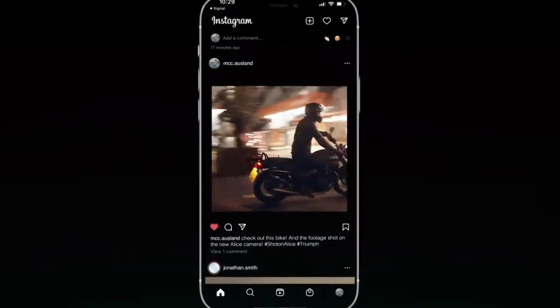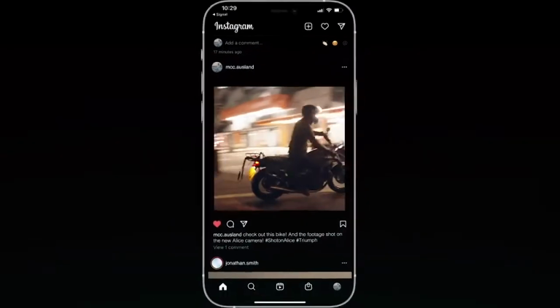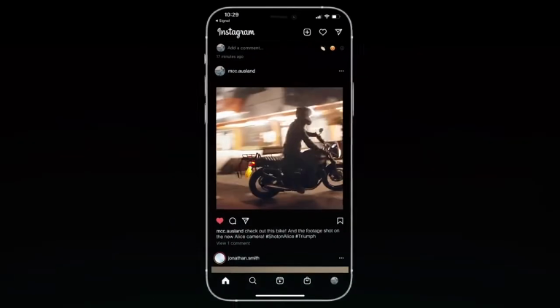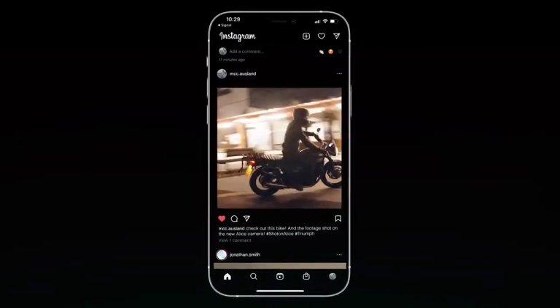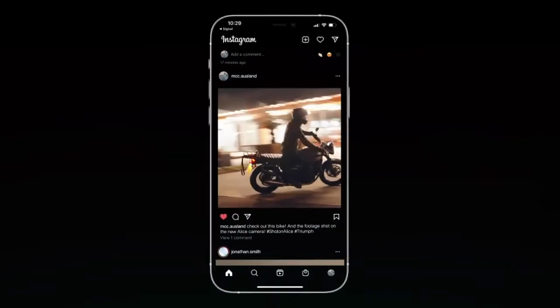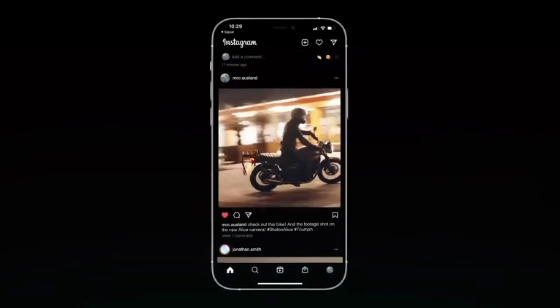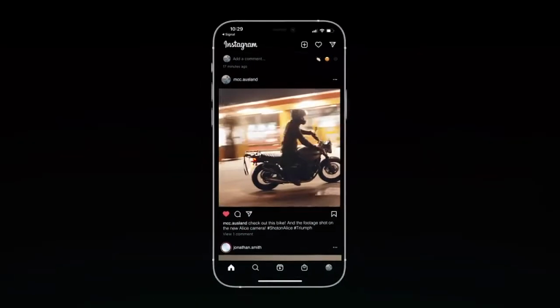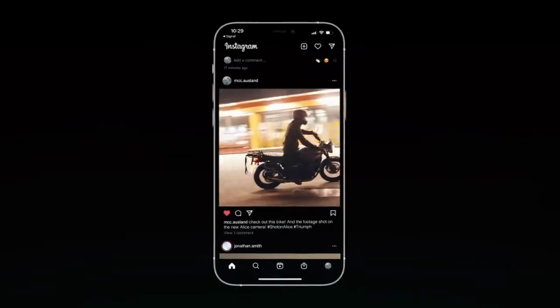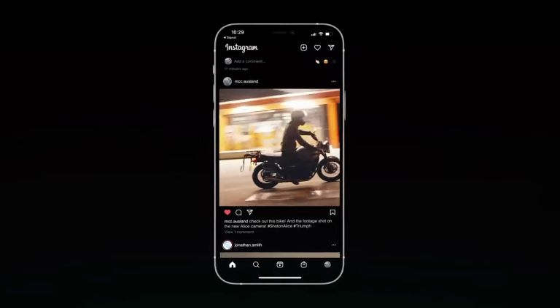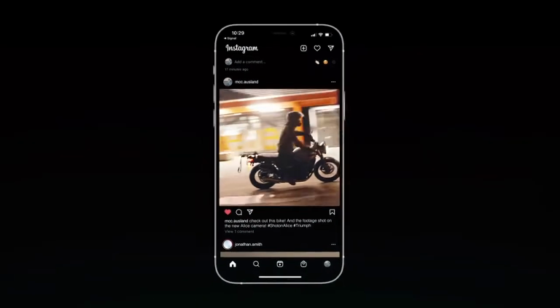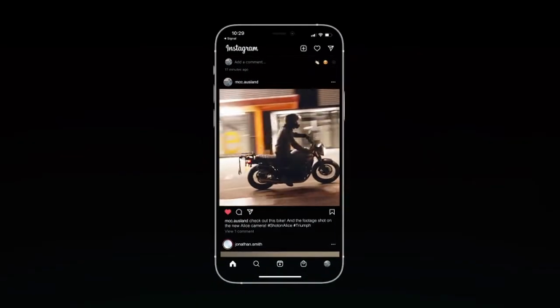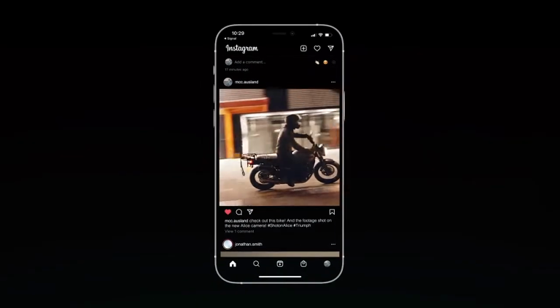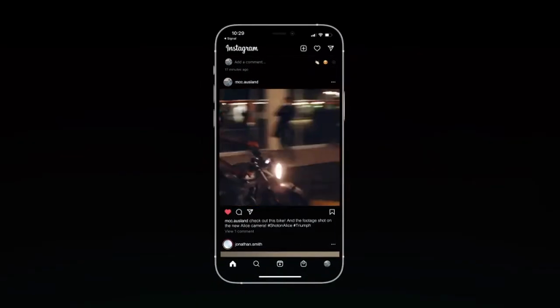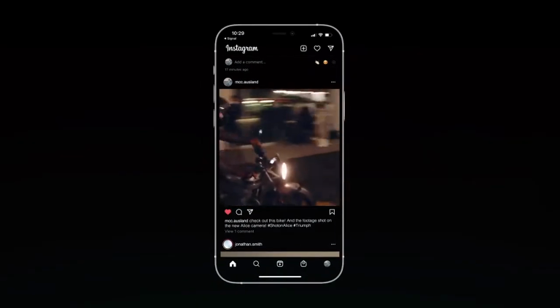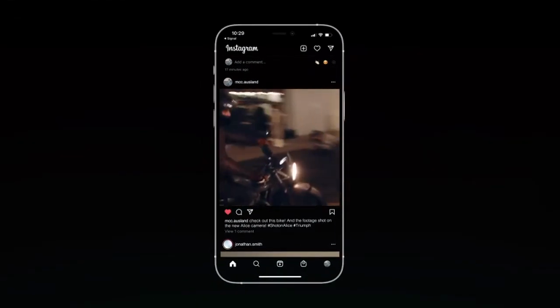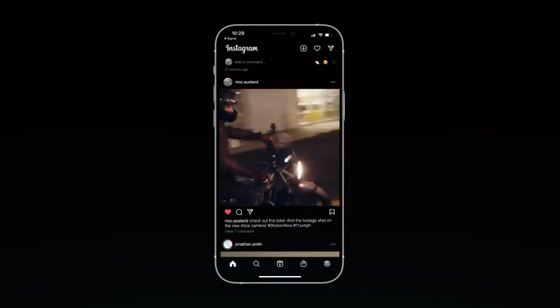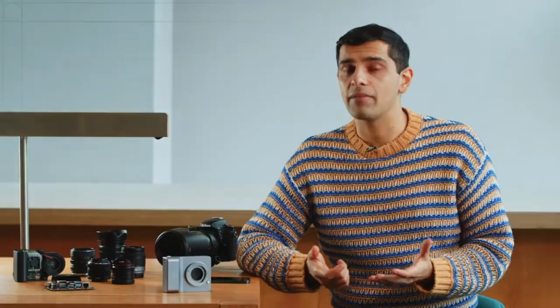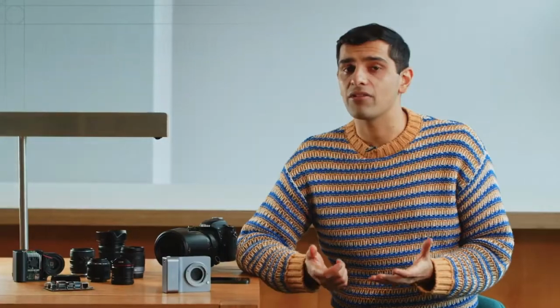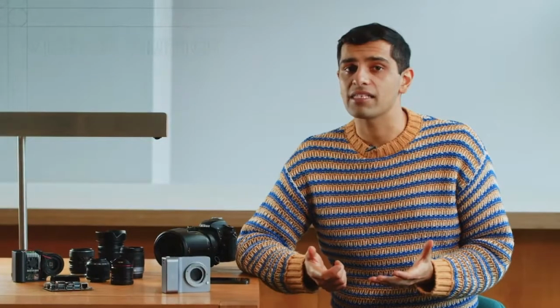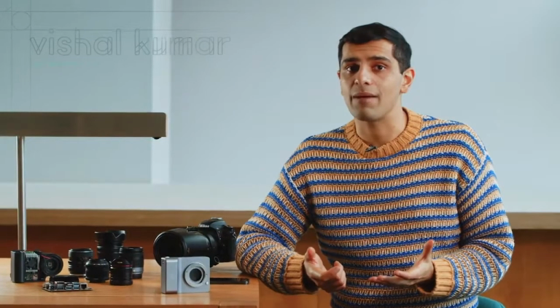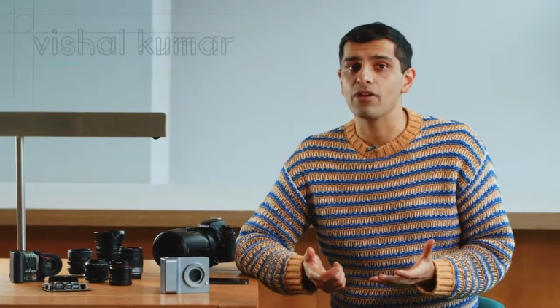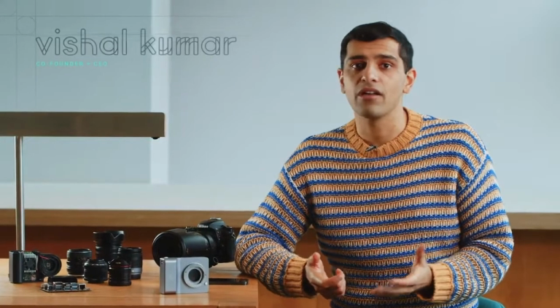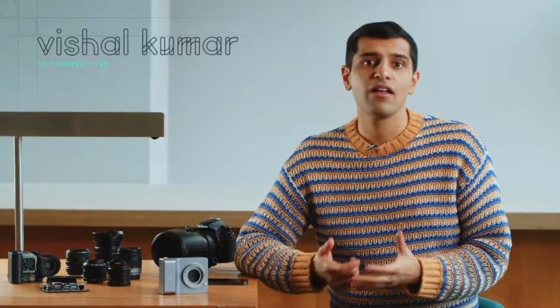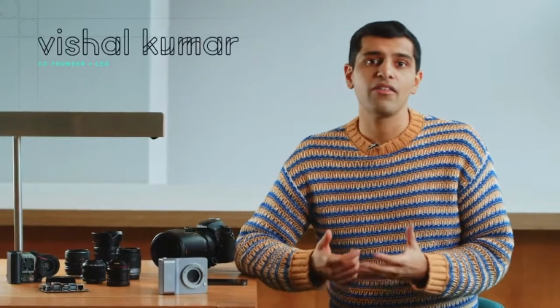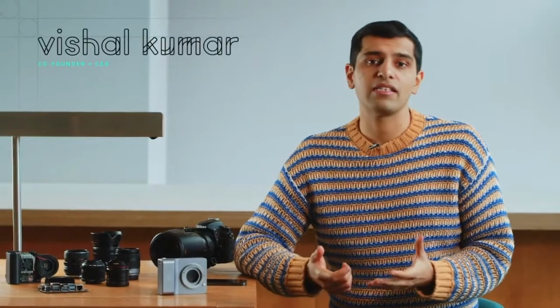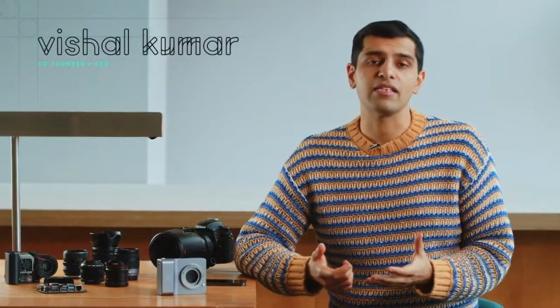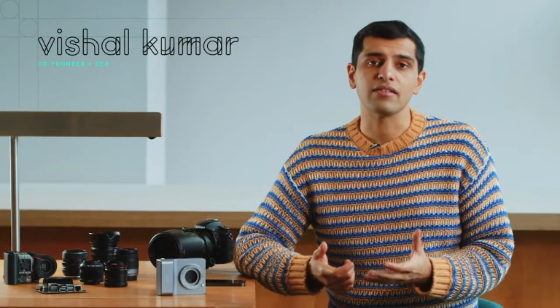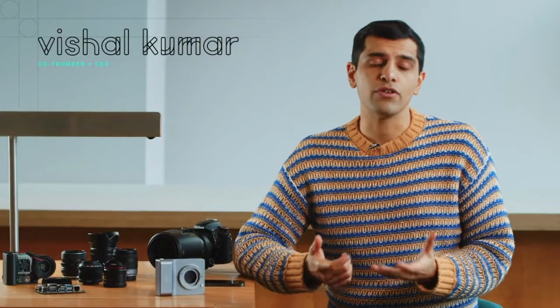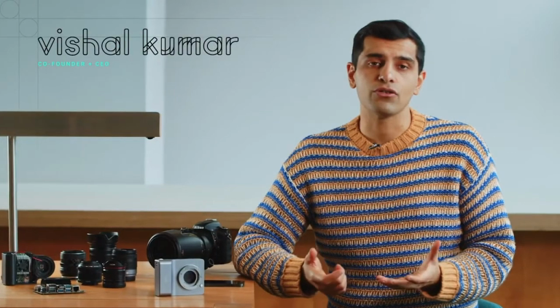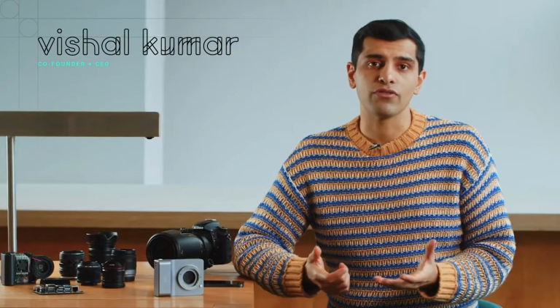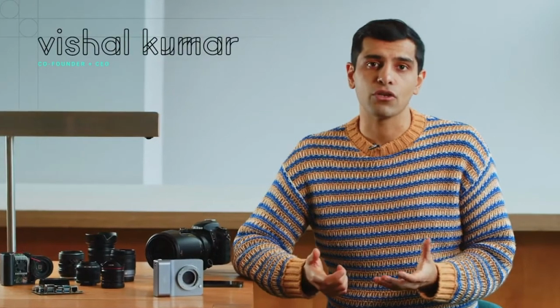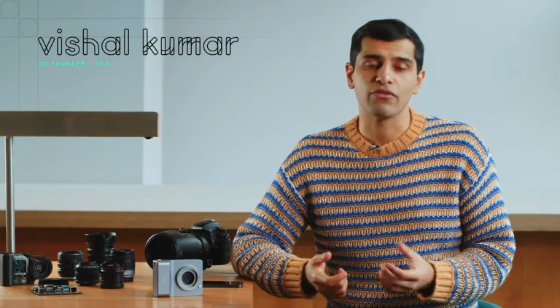The experience of a phone, the capability of a high-end mirrorless camera — this is the future of photography.